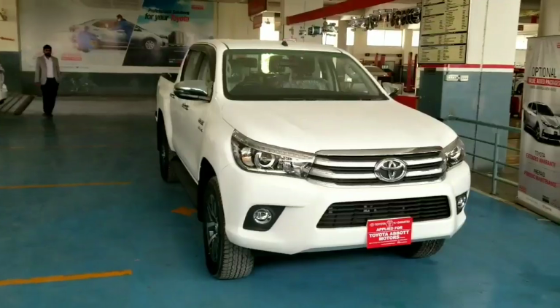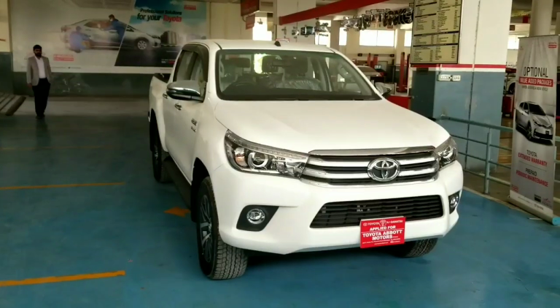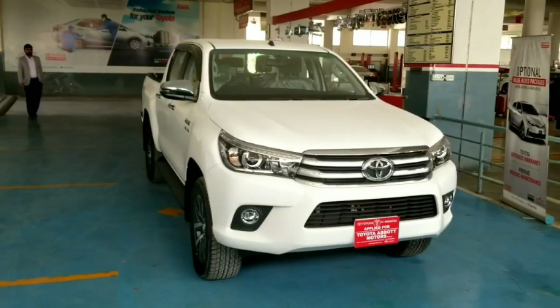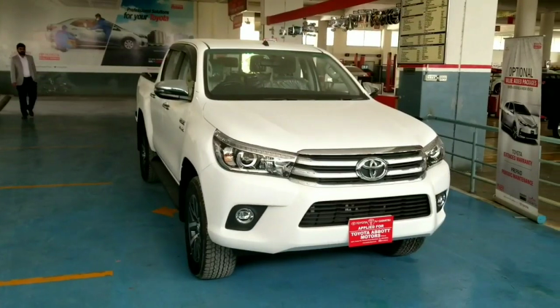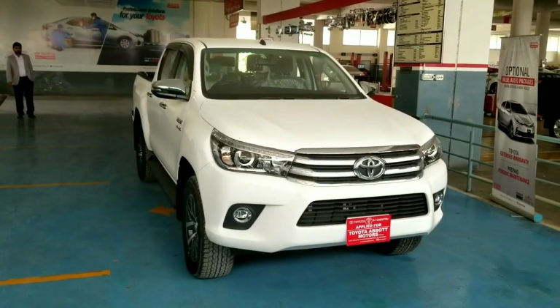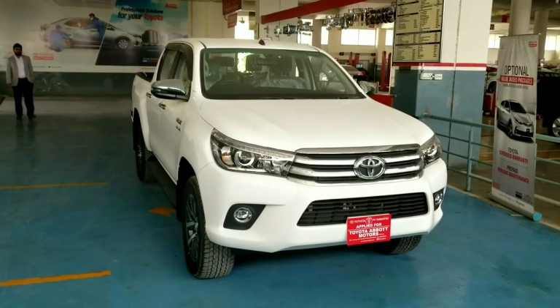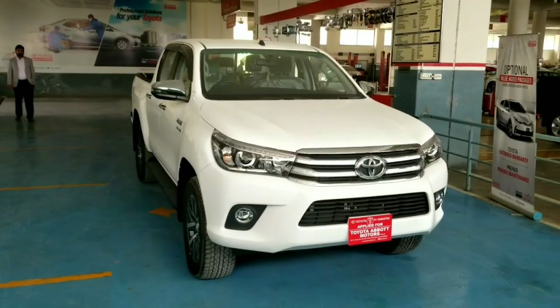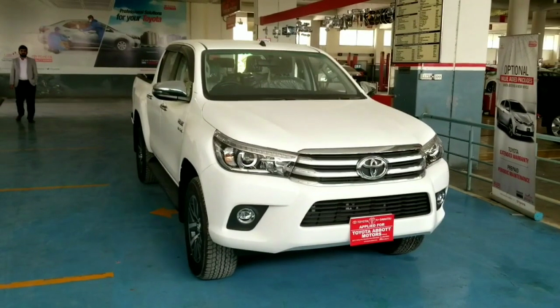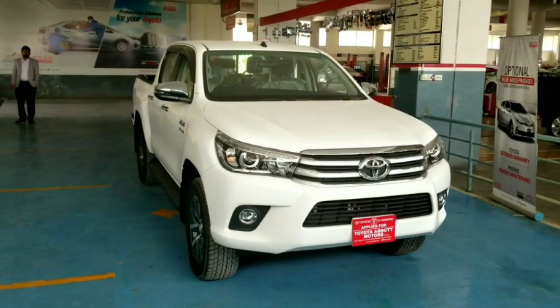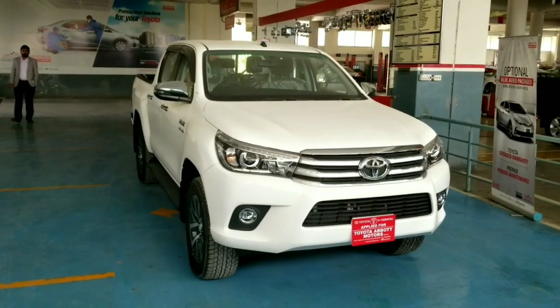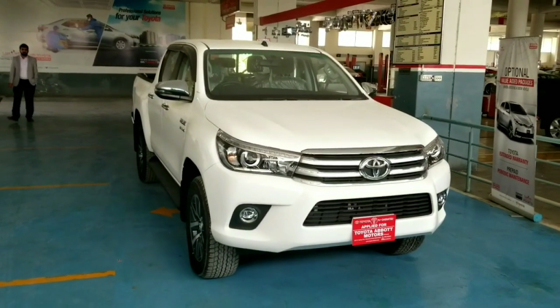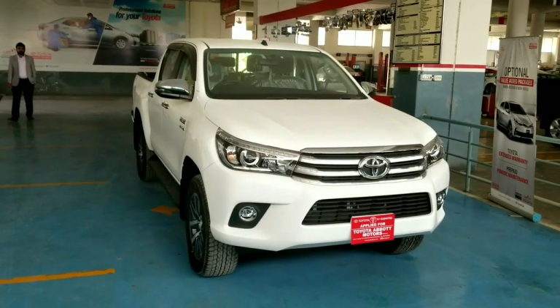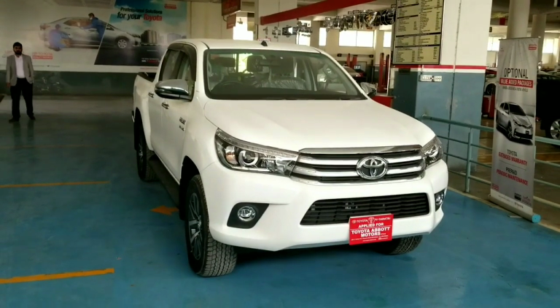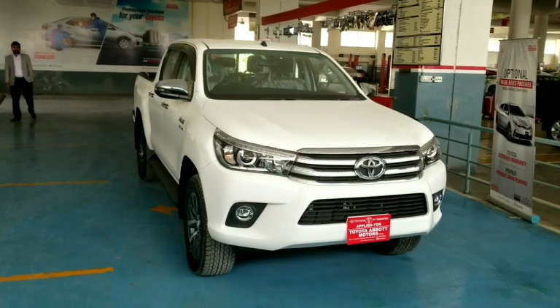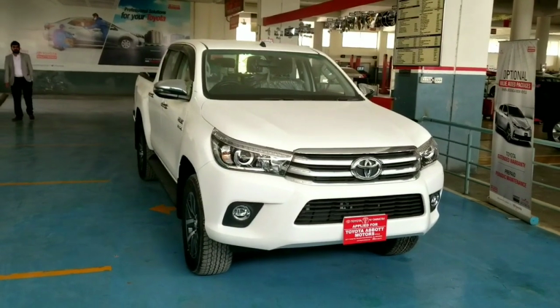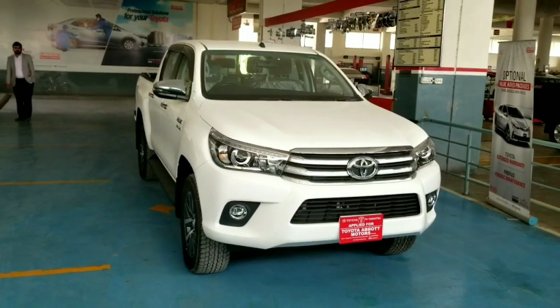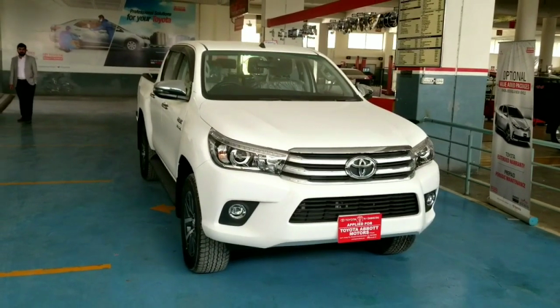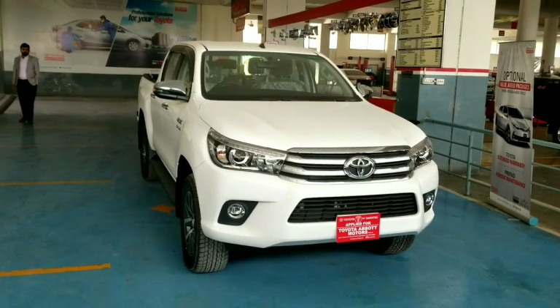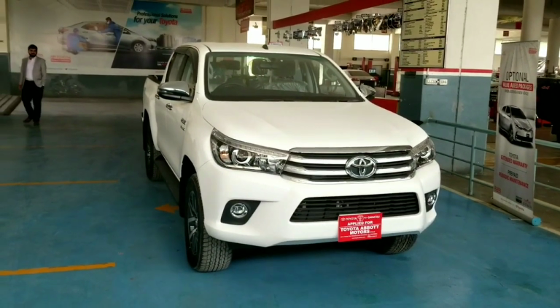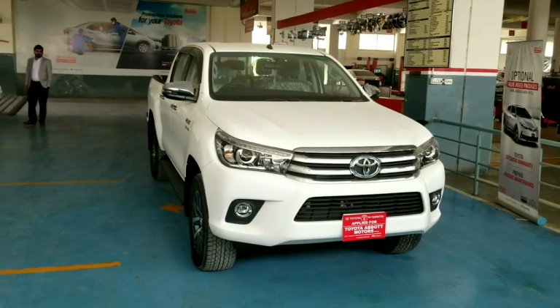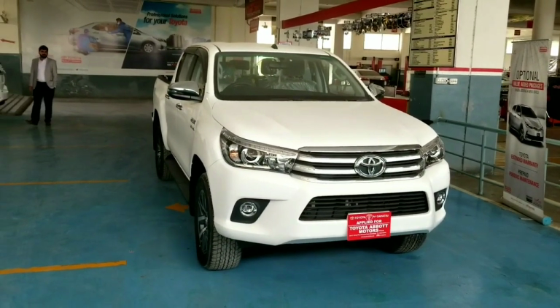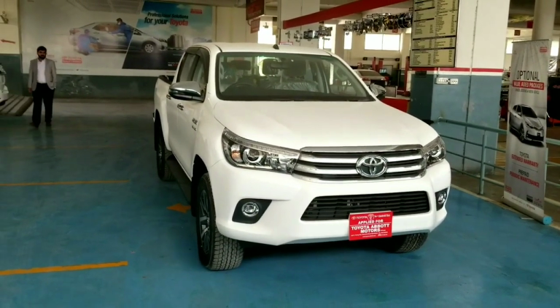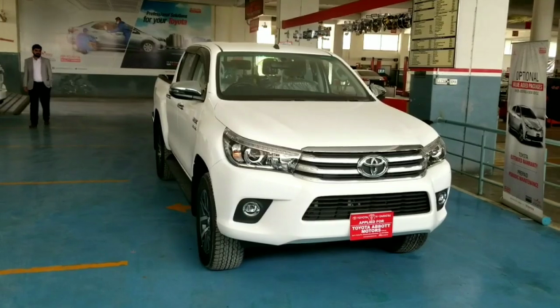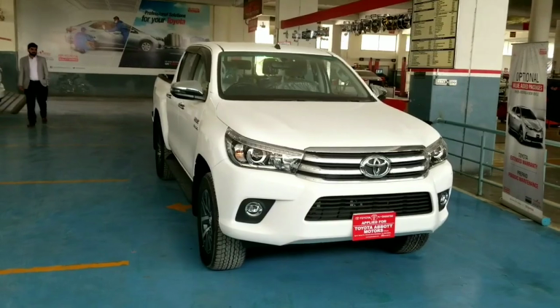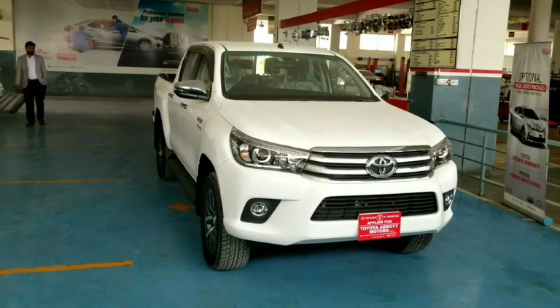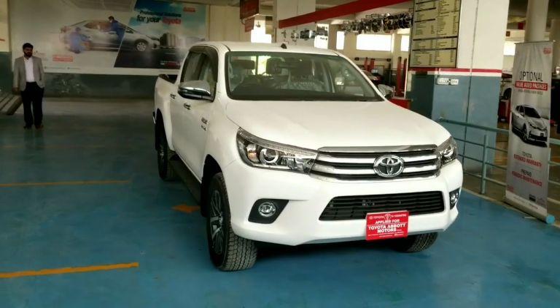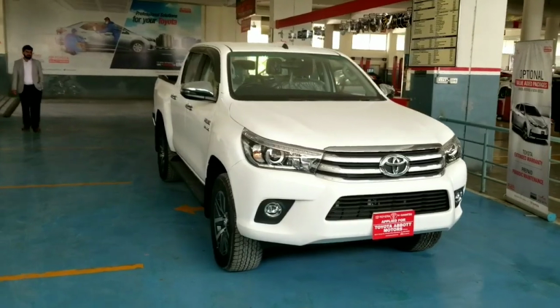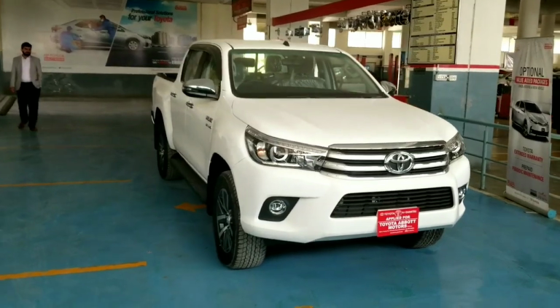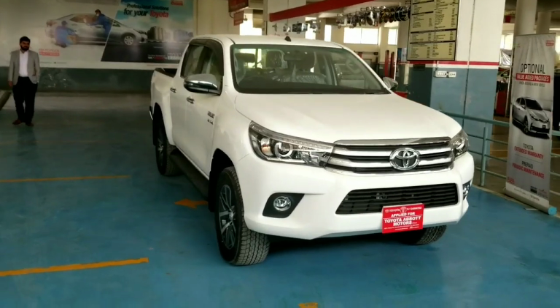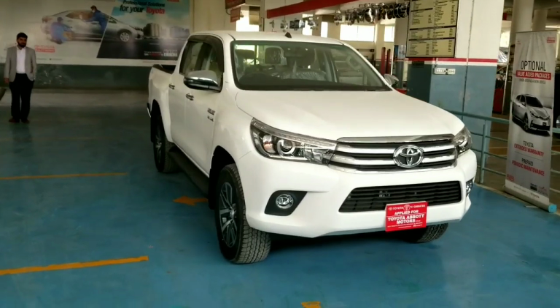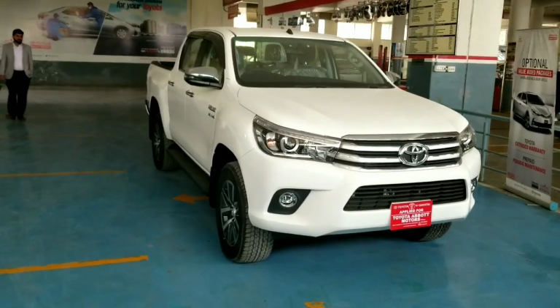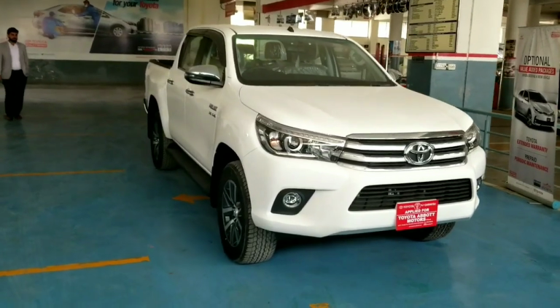I will do this car's full review. I will show you the interior, exterior, and later on I will tell you about the engine.